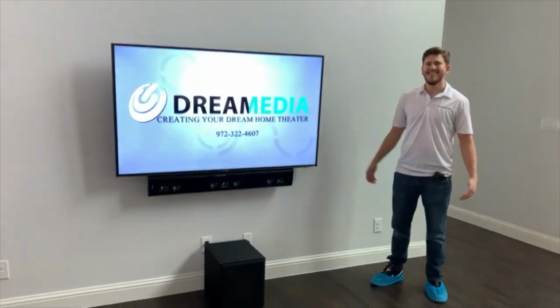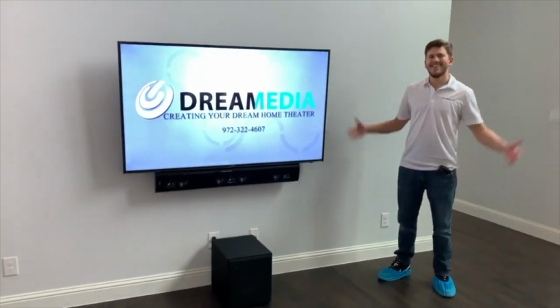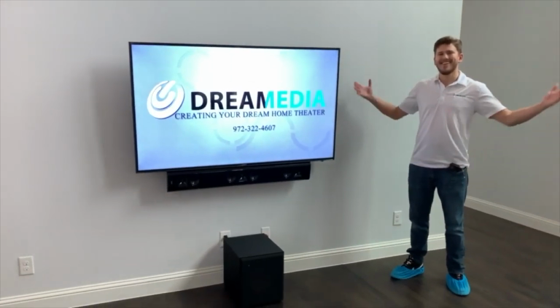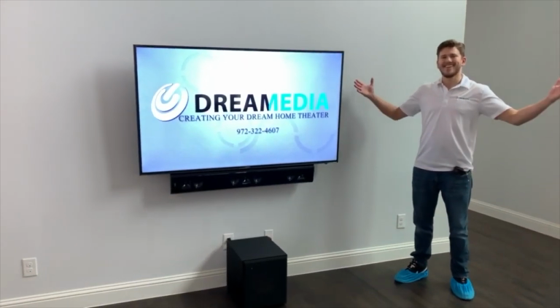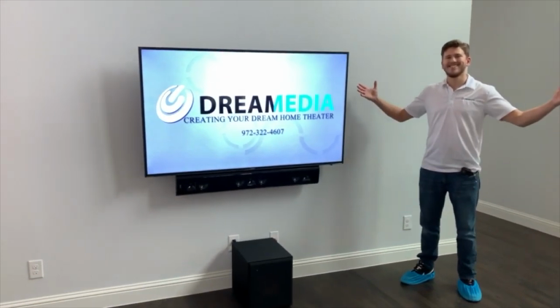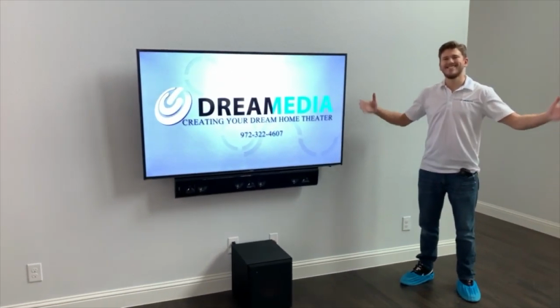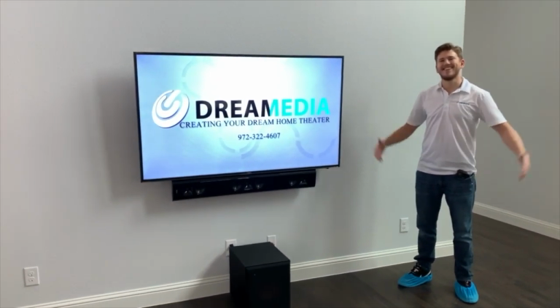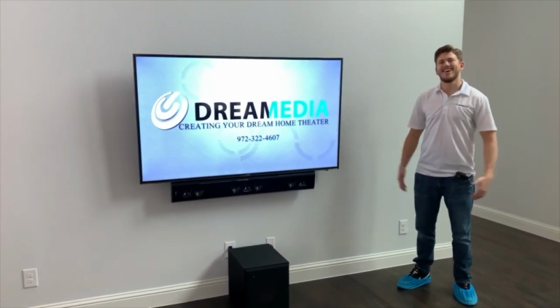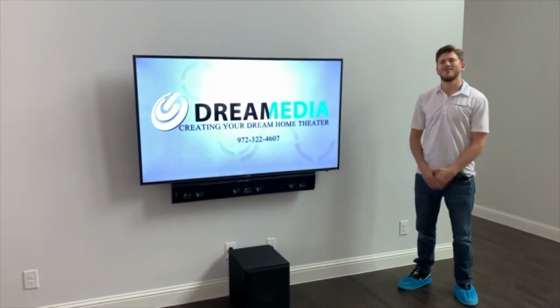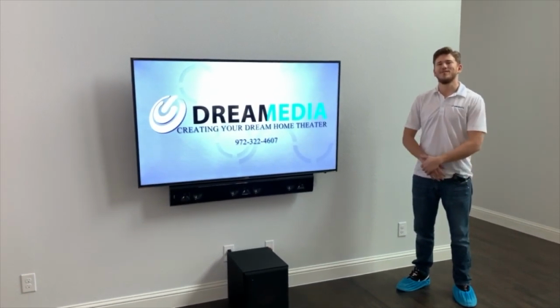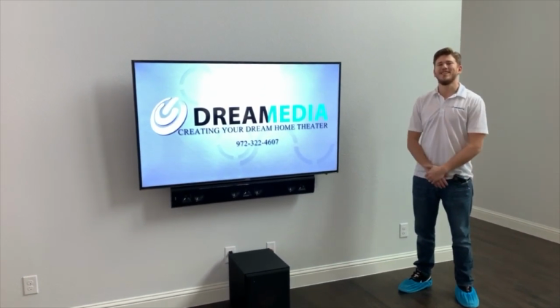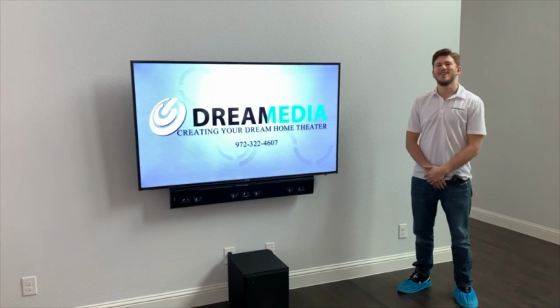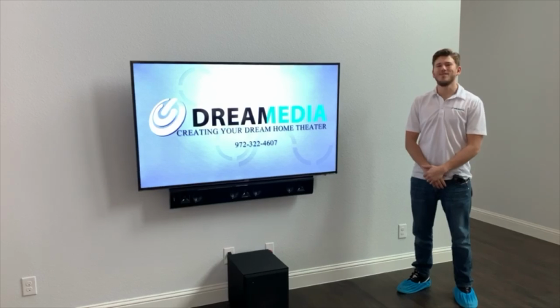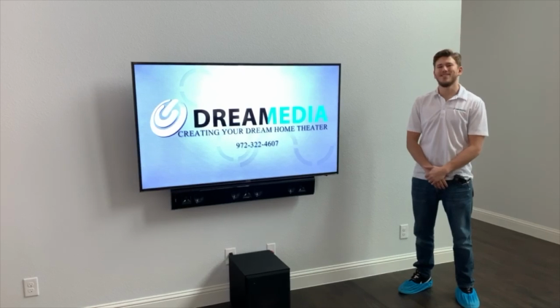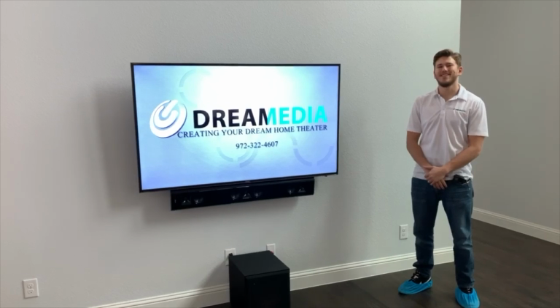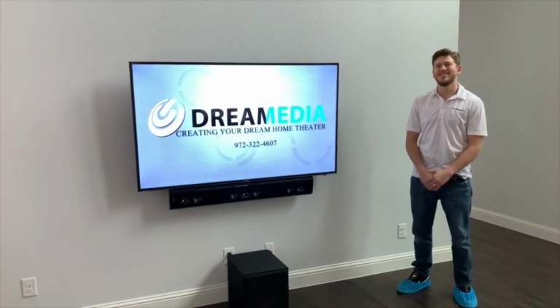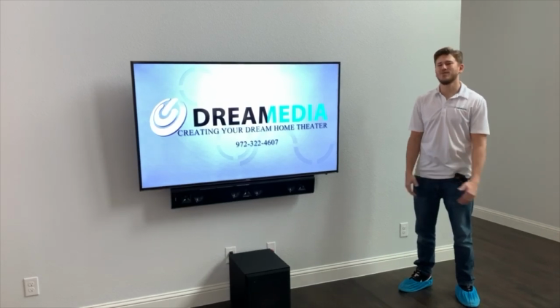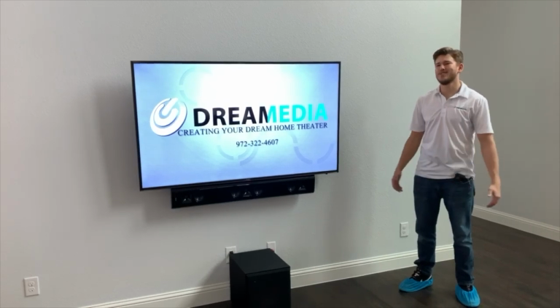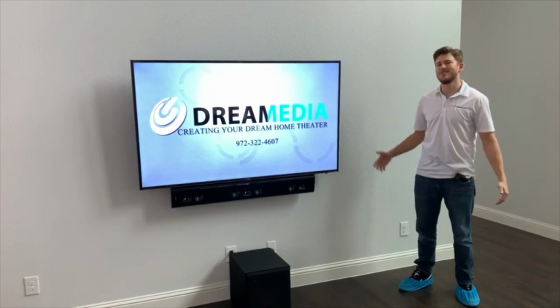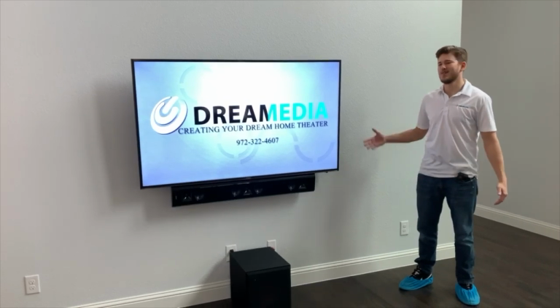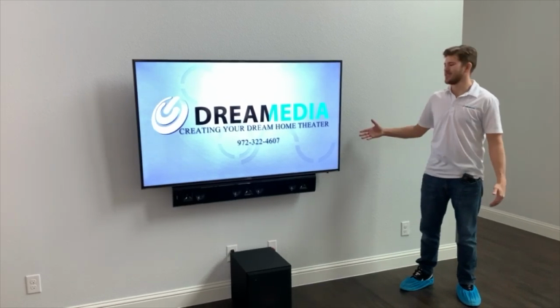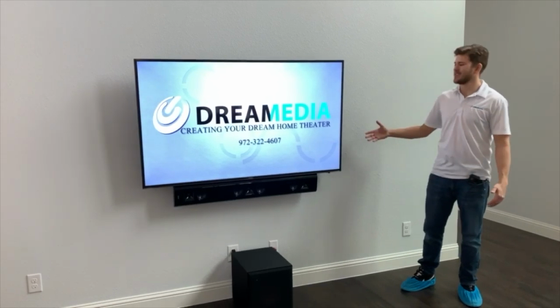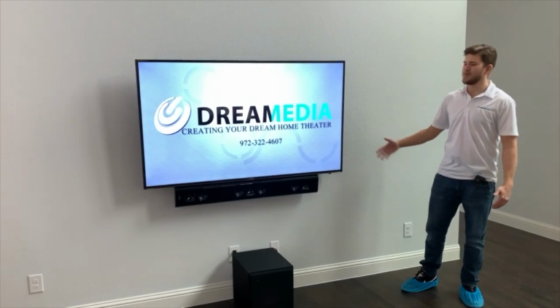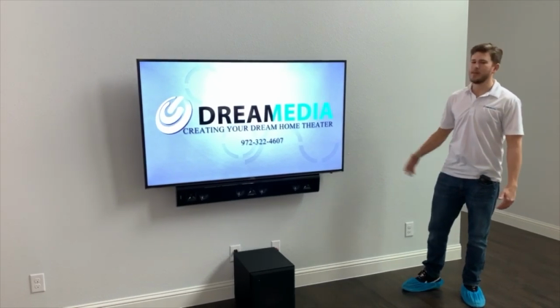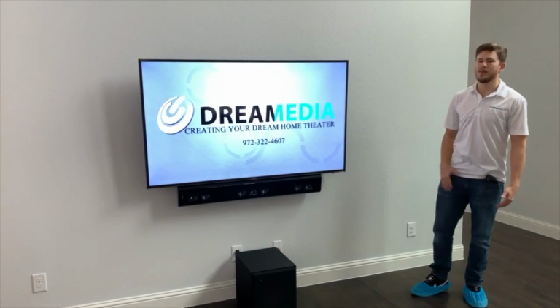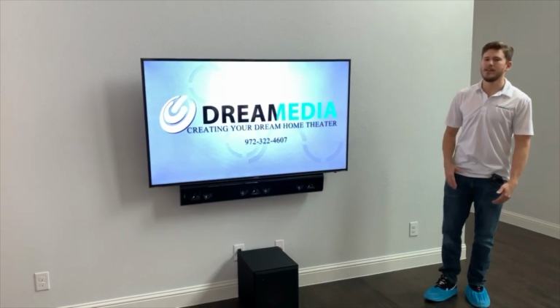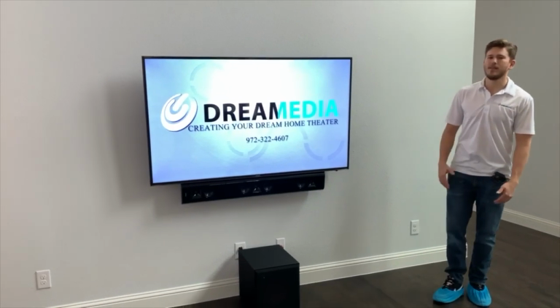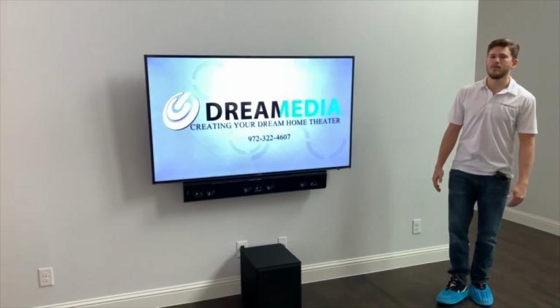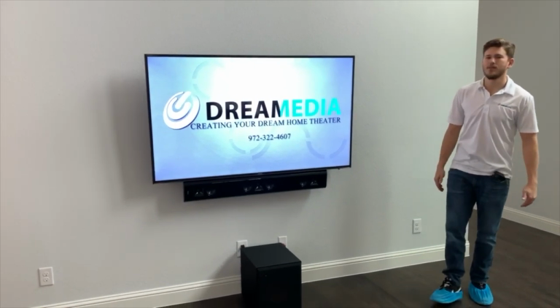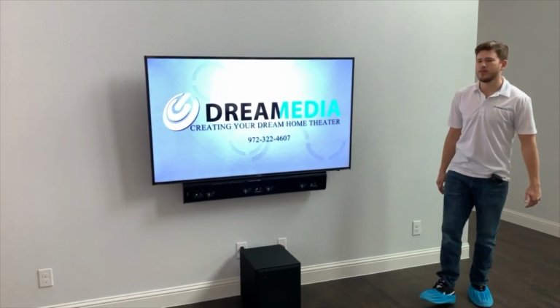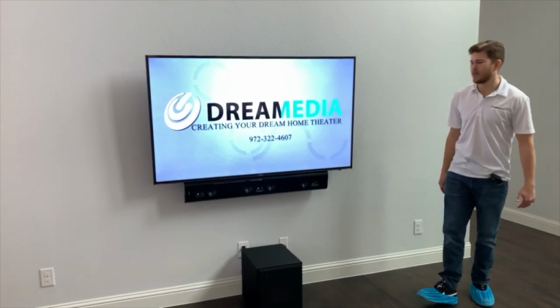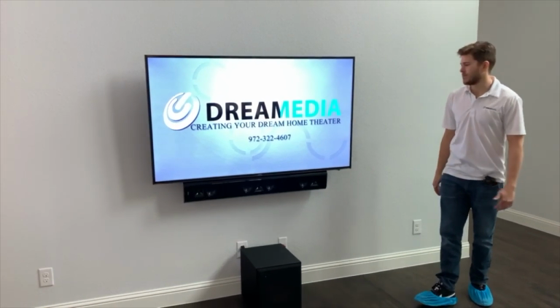Hey guys, this is Zach with Dream Media Home Theater. I just wanted to show a system that we put in here in Frisco, Texas.